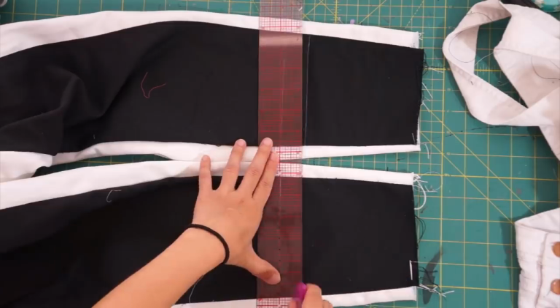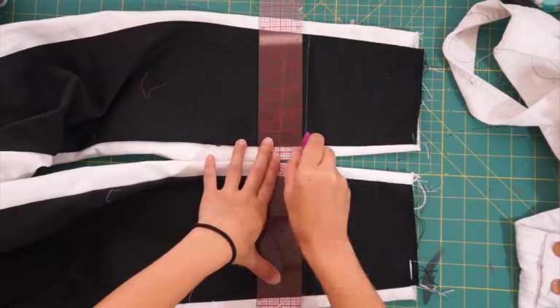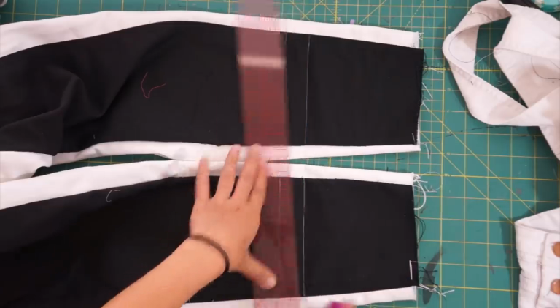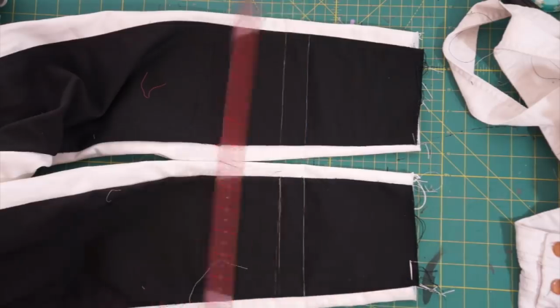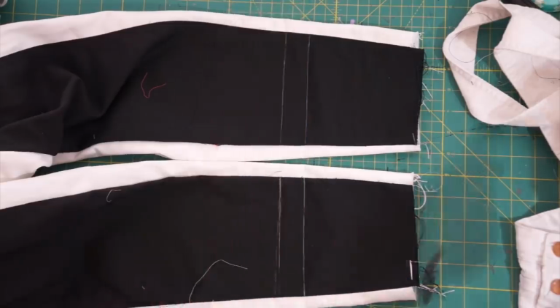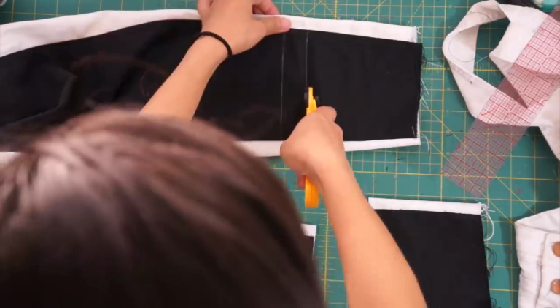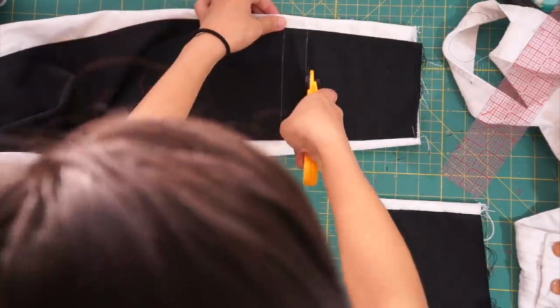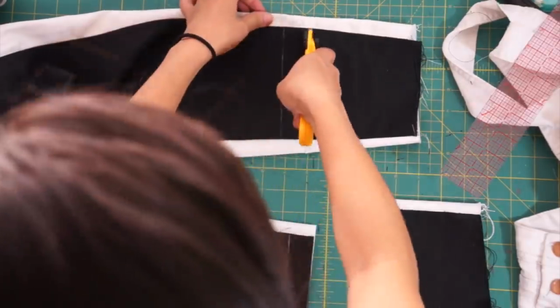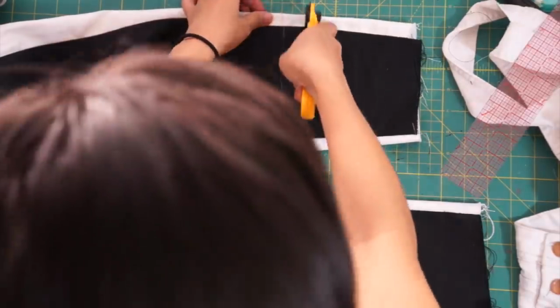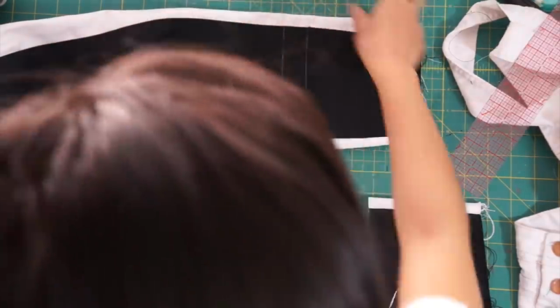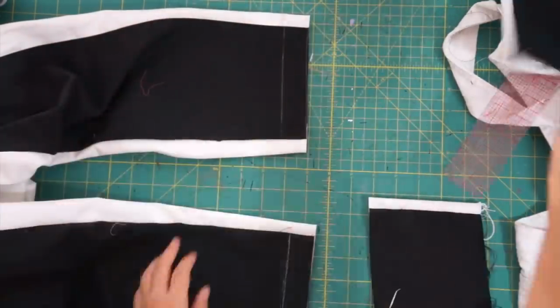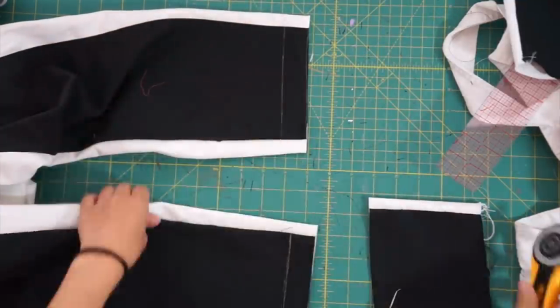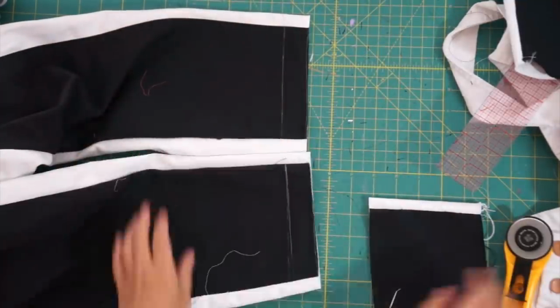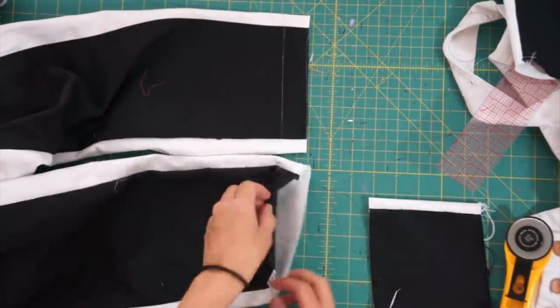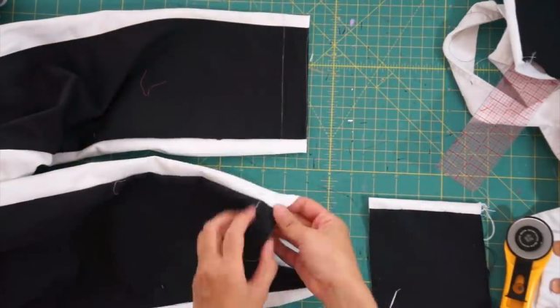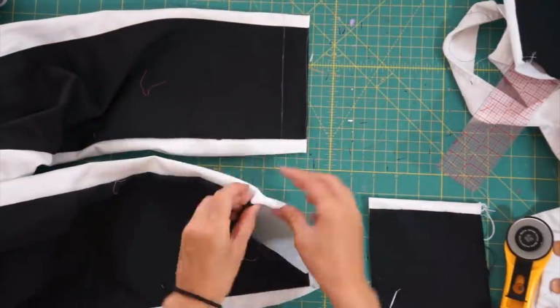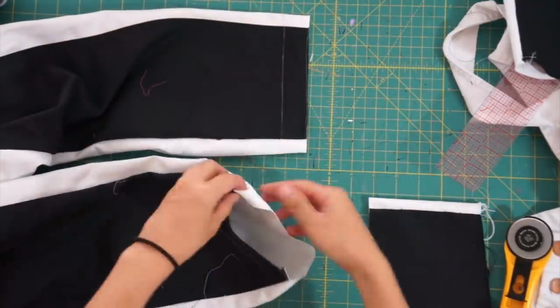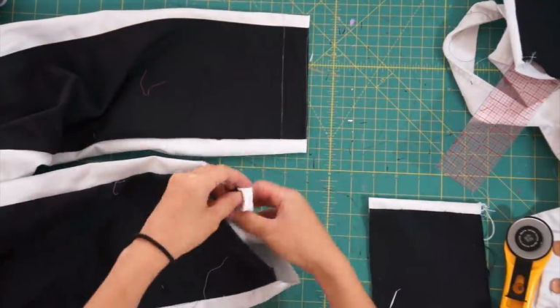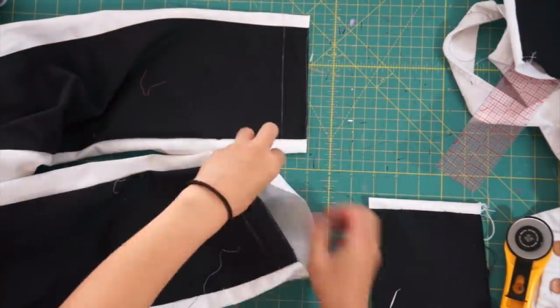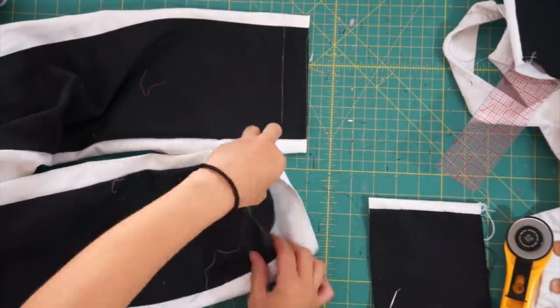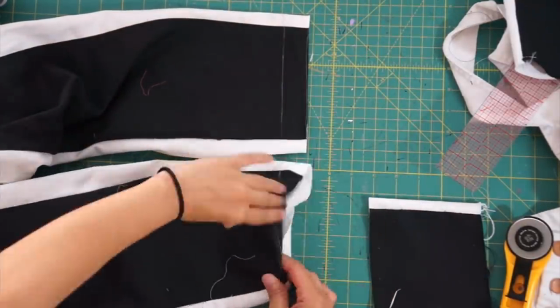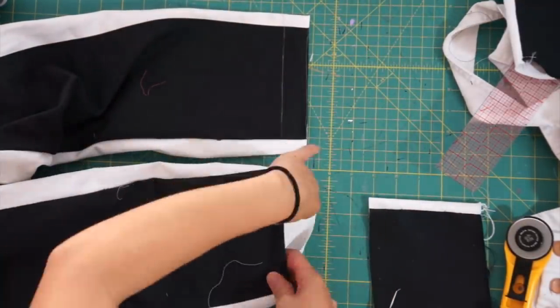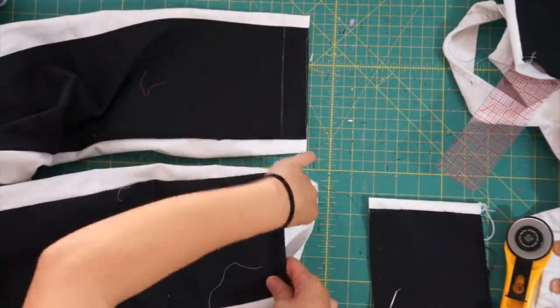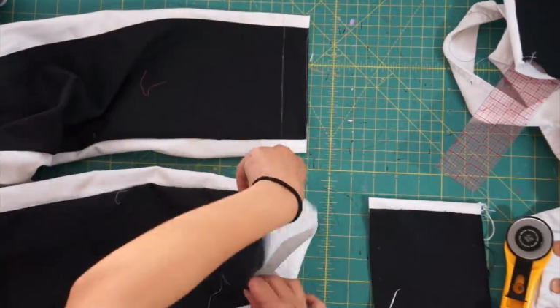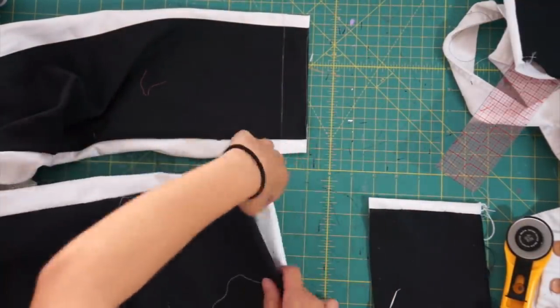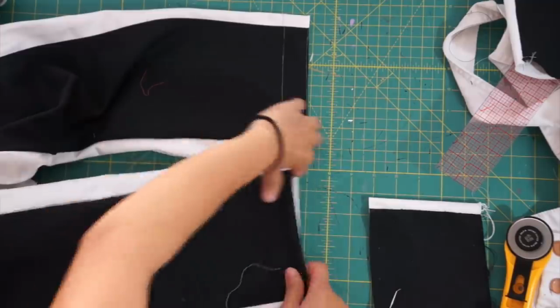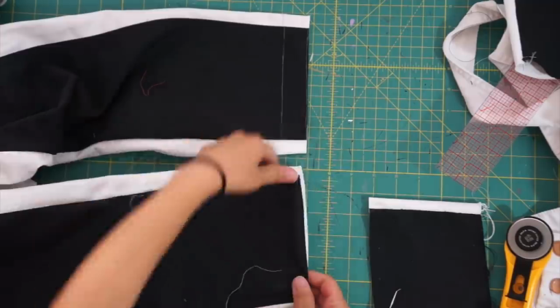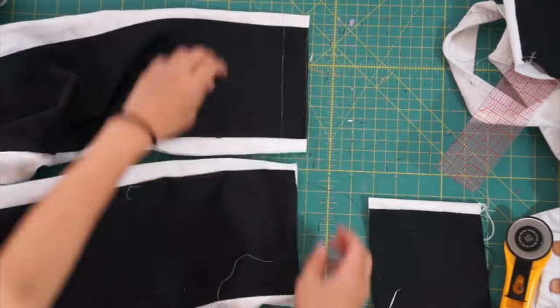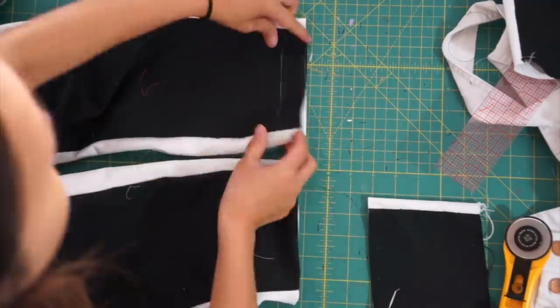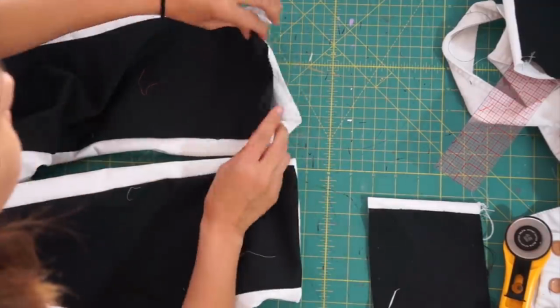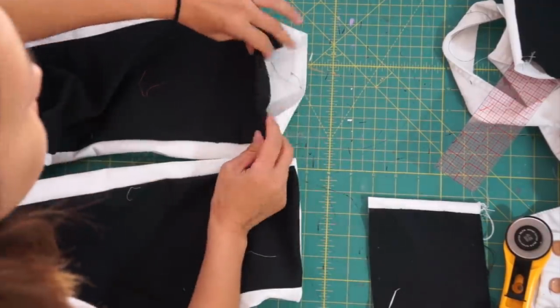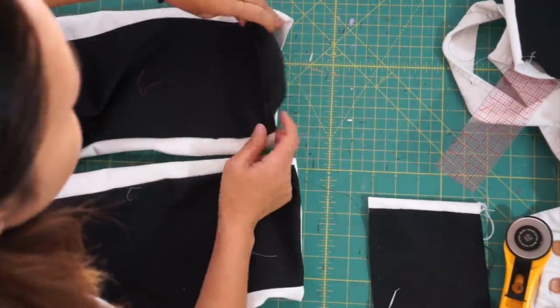And of course, hem the bottom of the pants and we're finished!